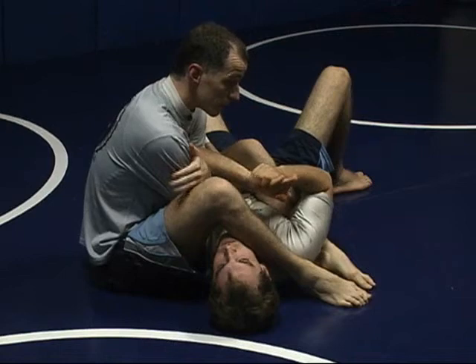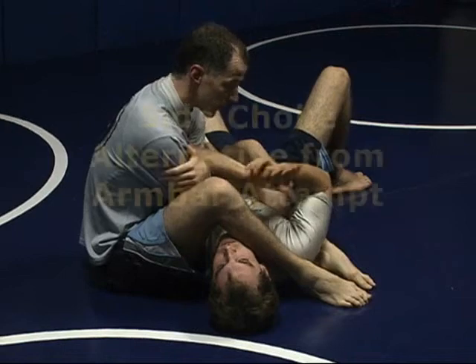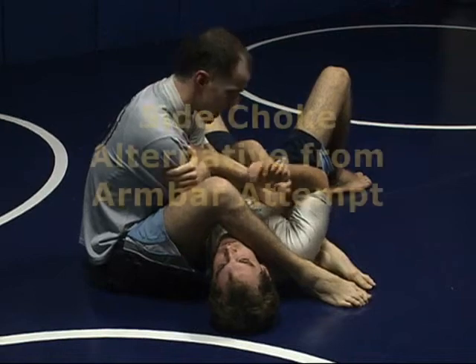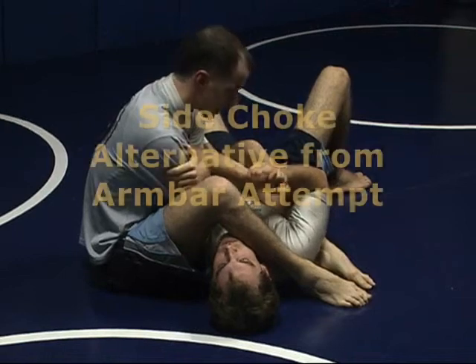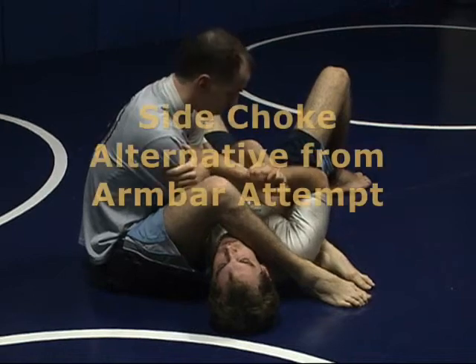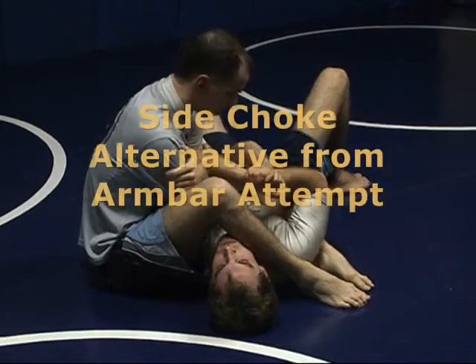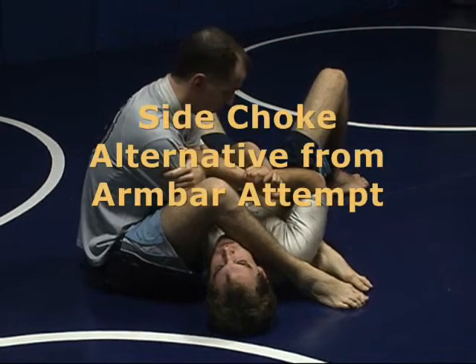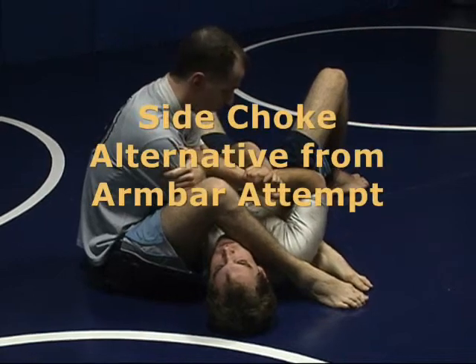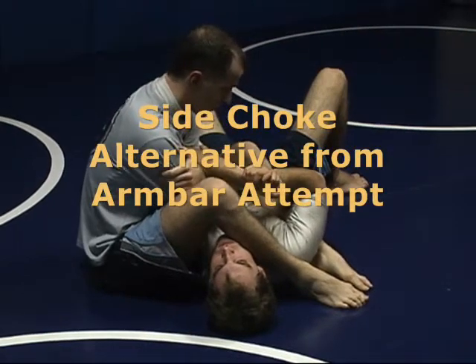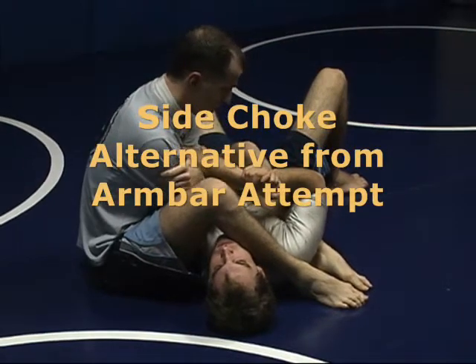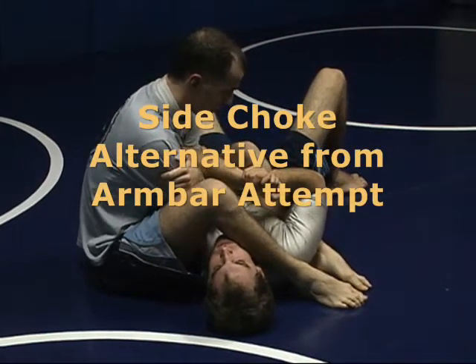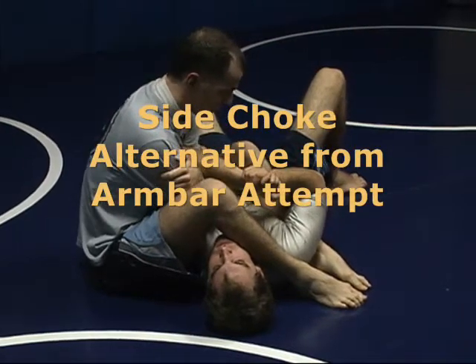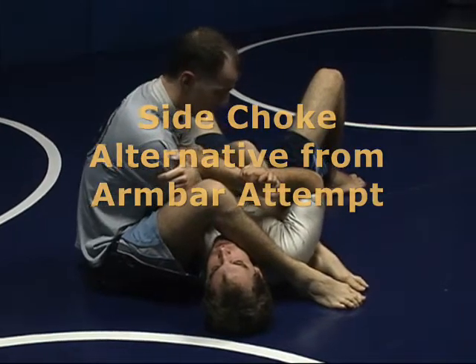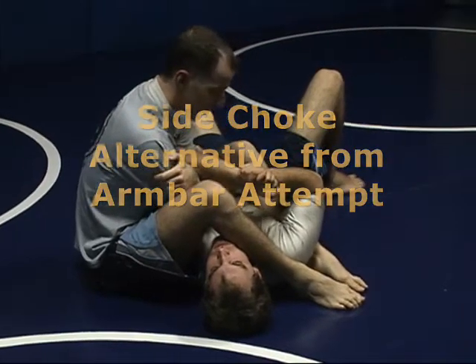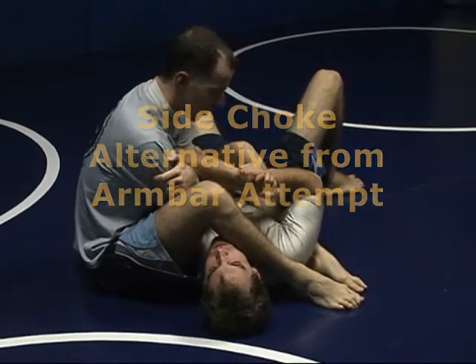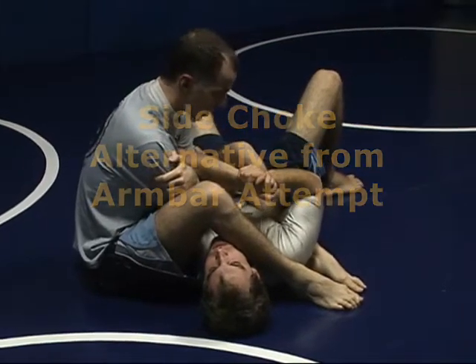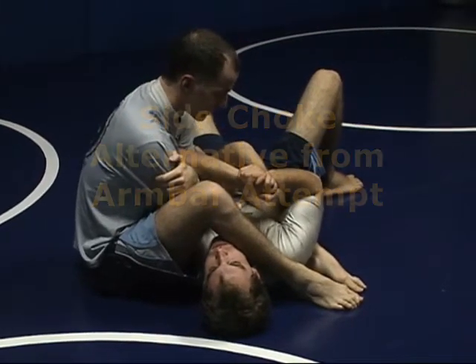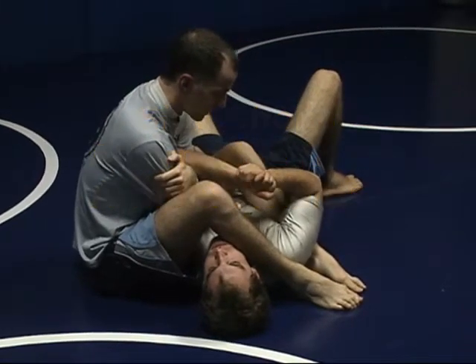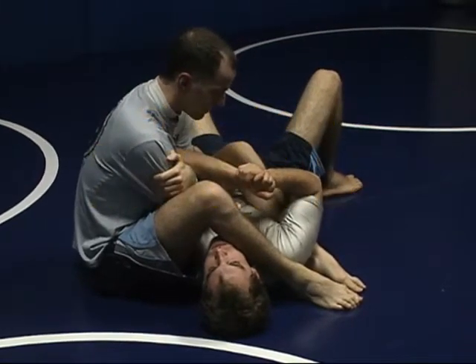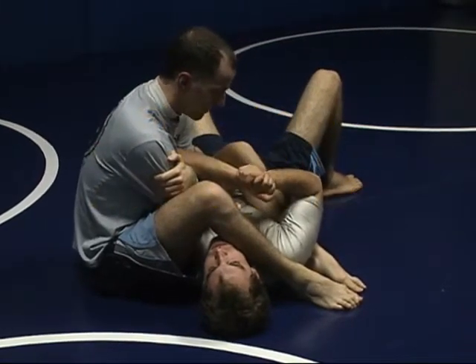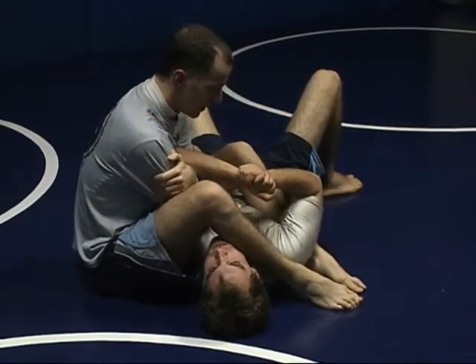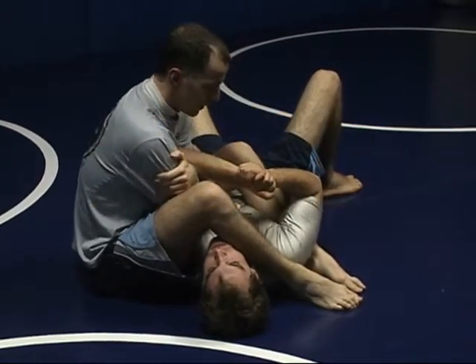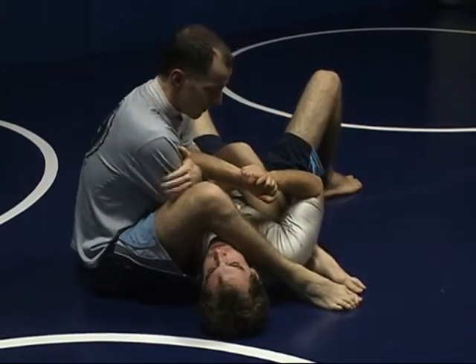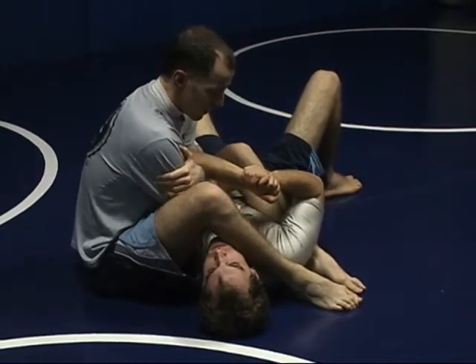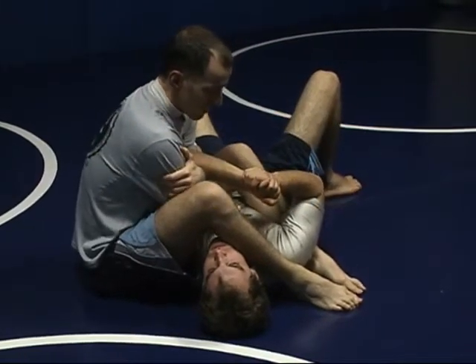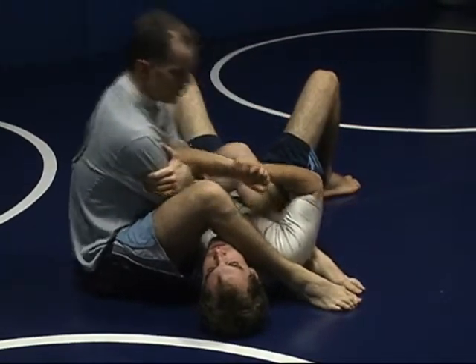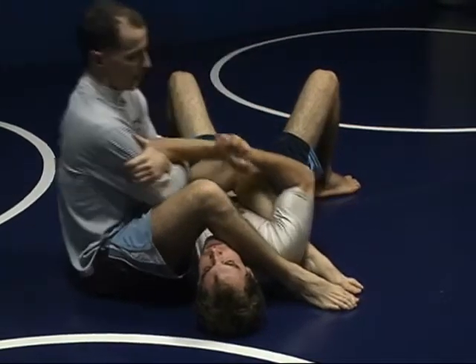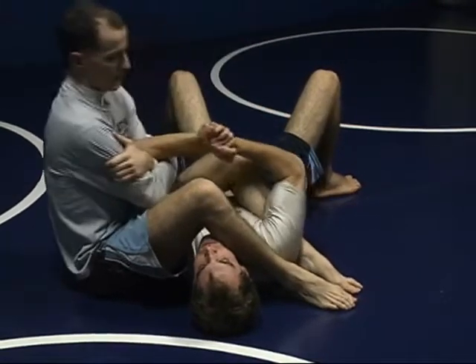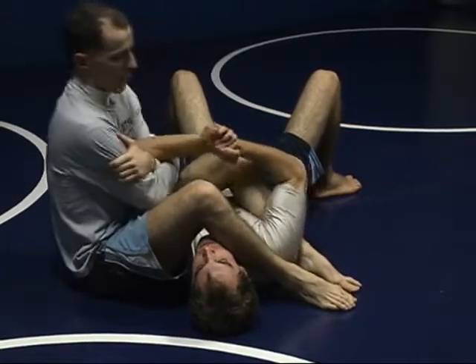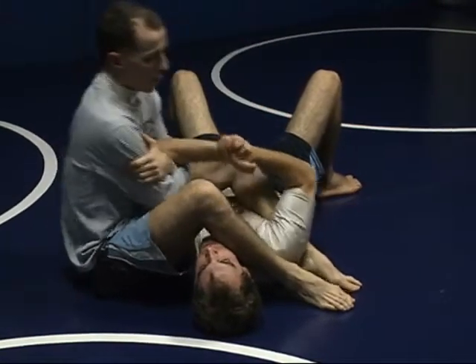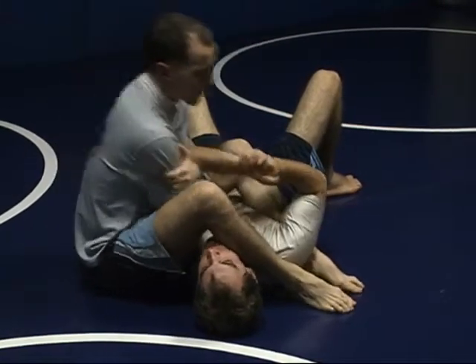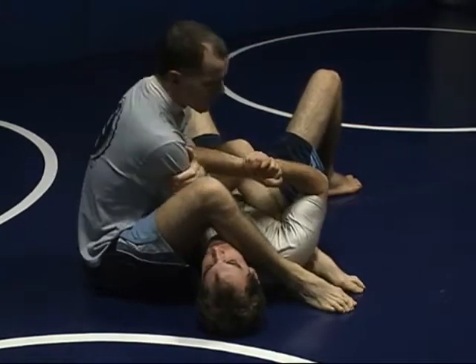A side choke from a well-defended armbar. Pulling is not working.